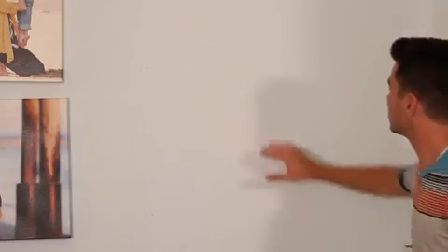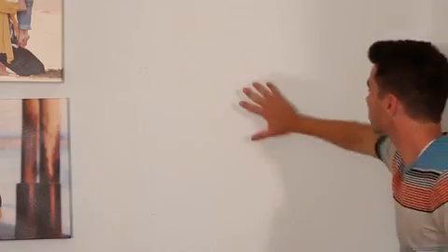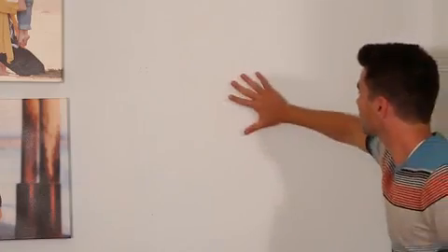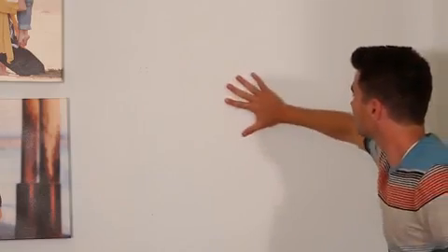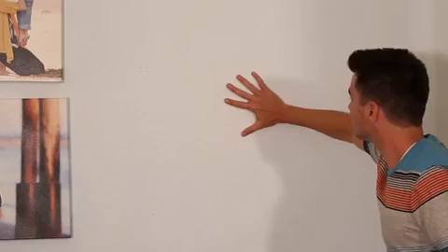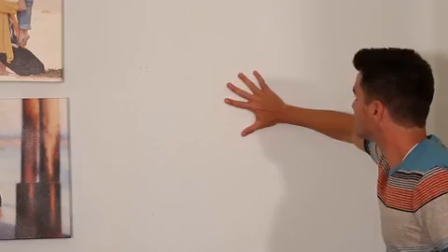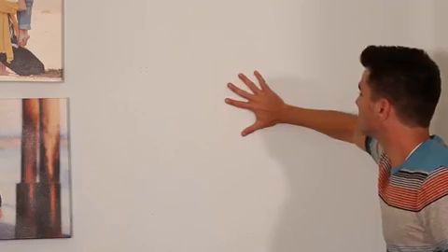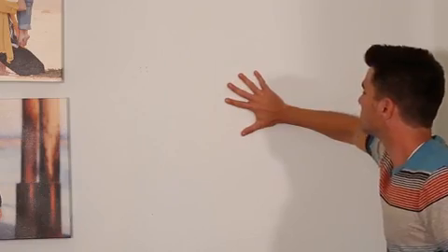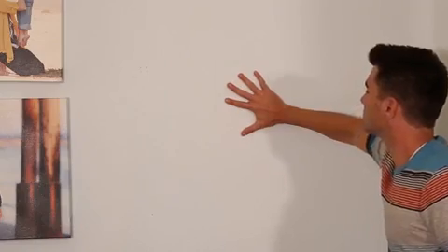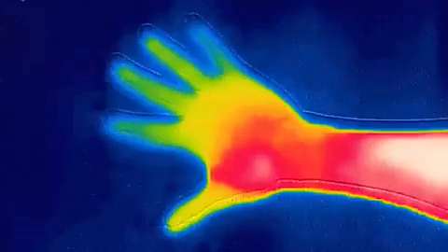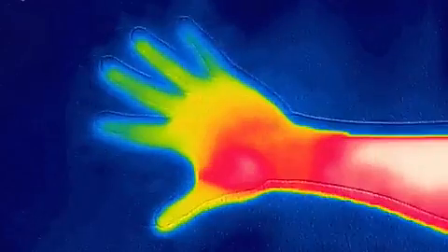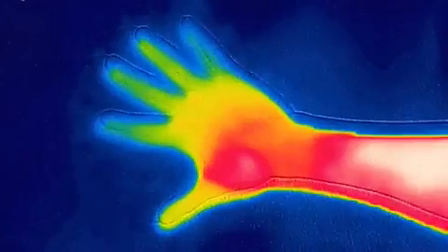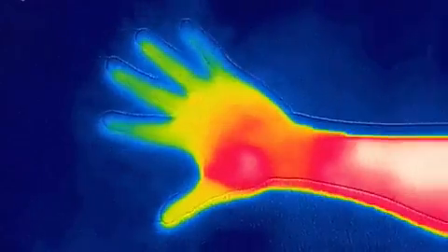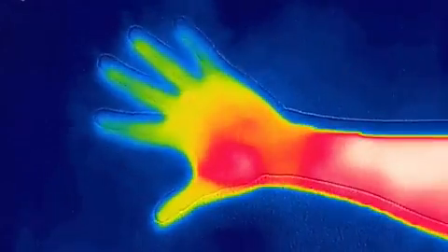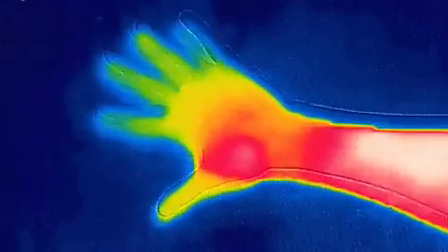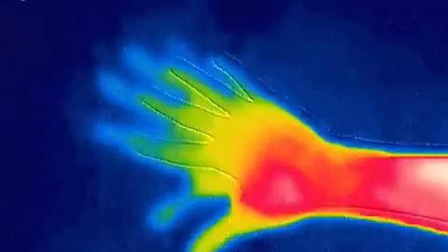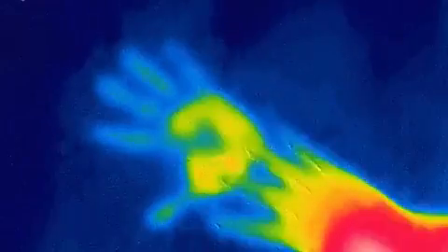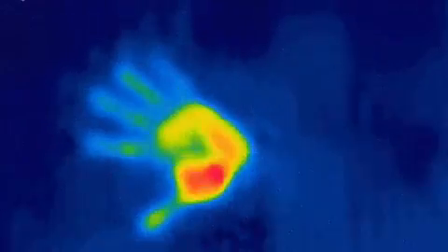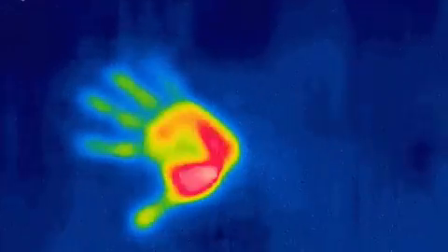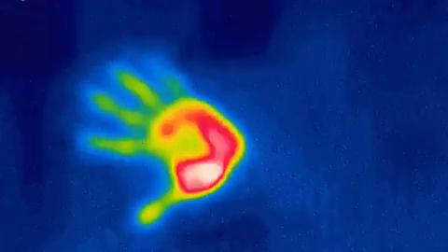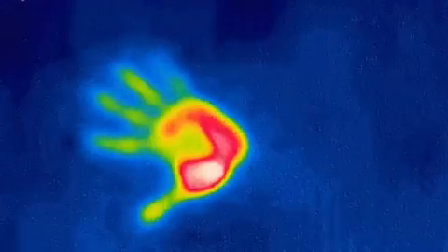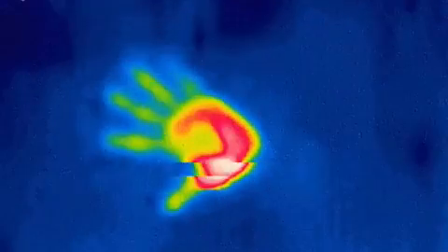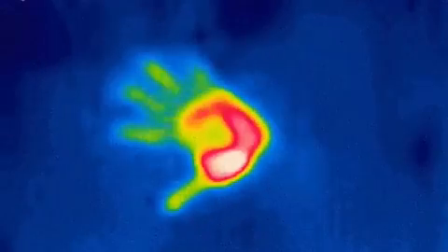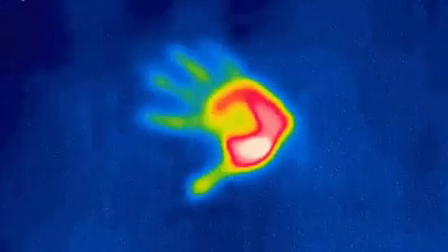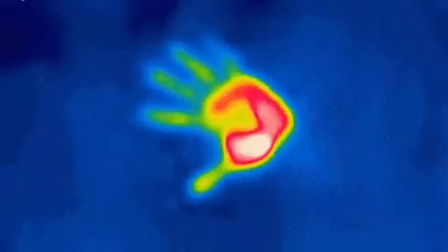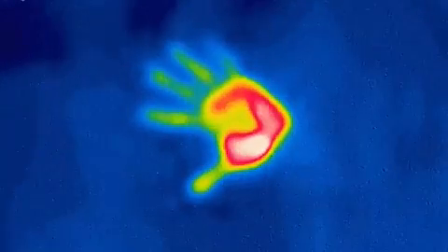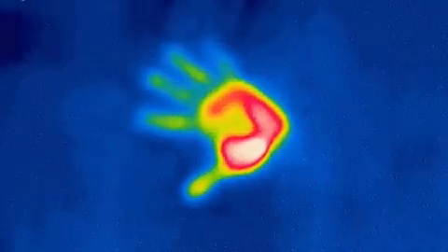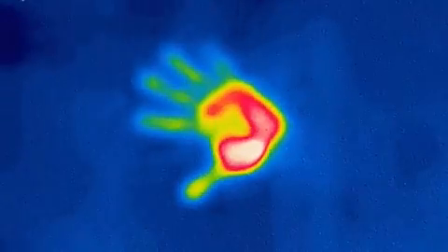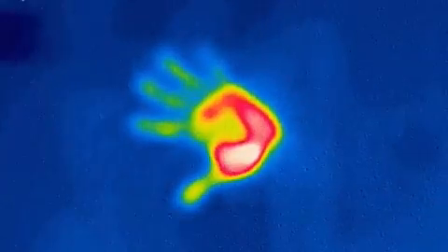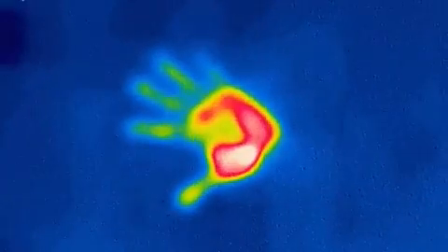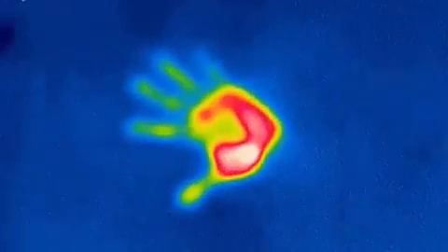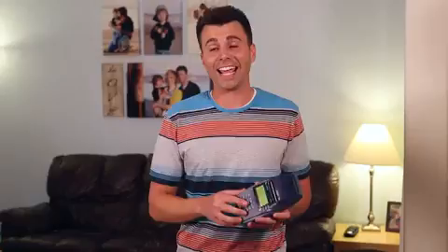Likewise, if I set my warm hand on the cold wall, afterwards my hand is slightly colder but the wall is slightly warmer where I touched it.